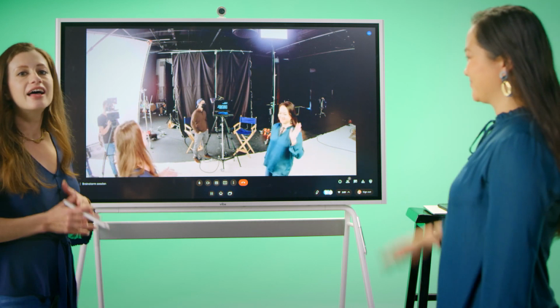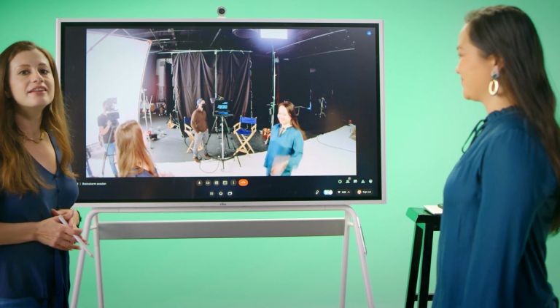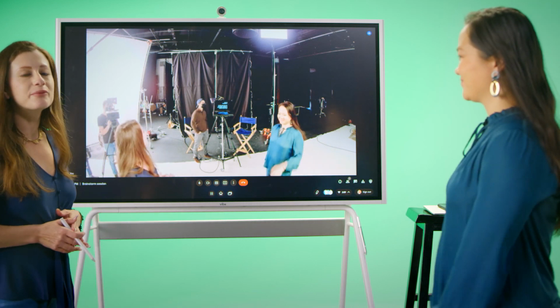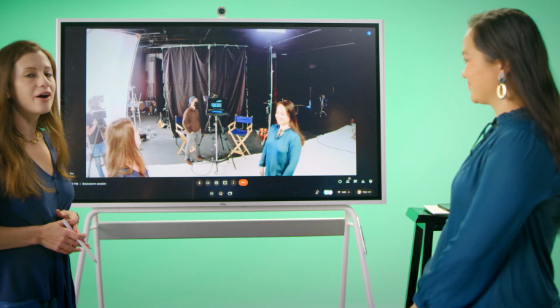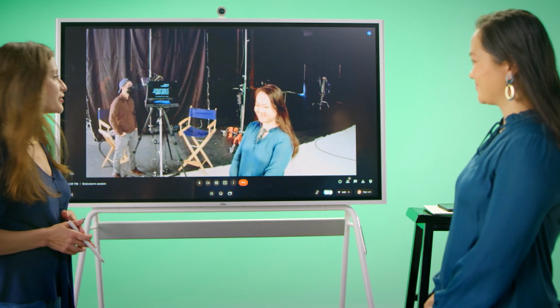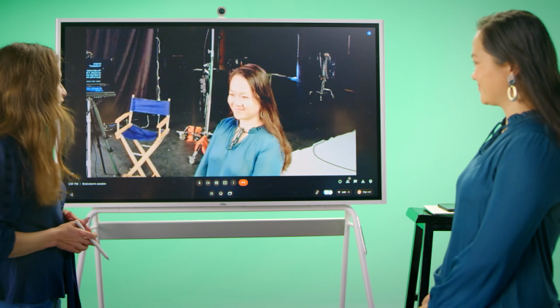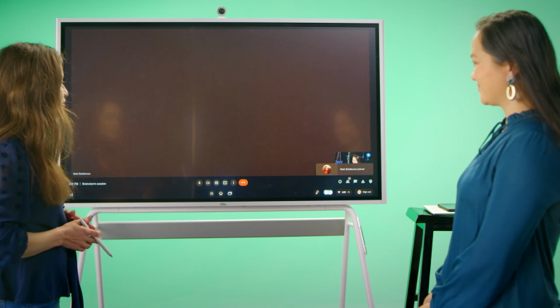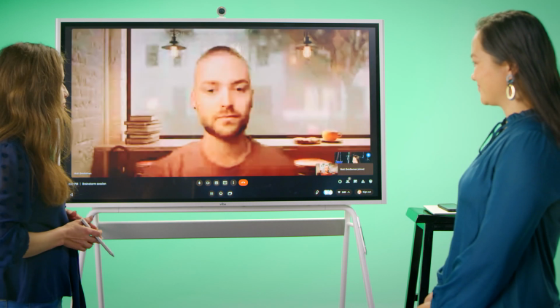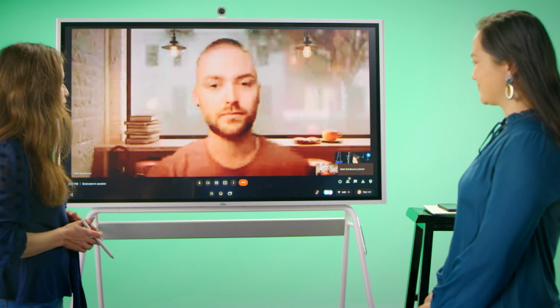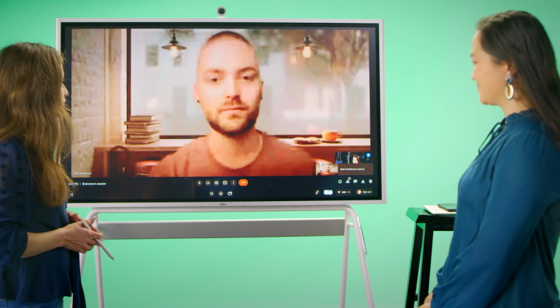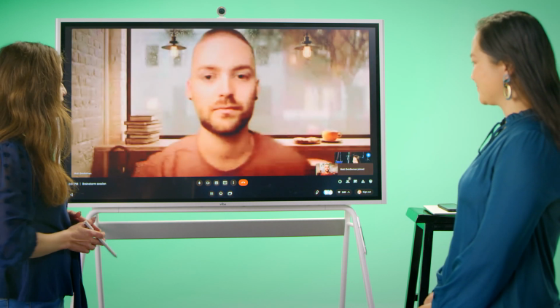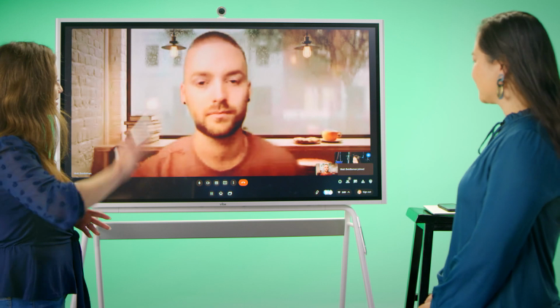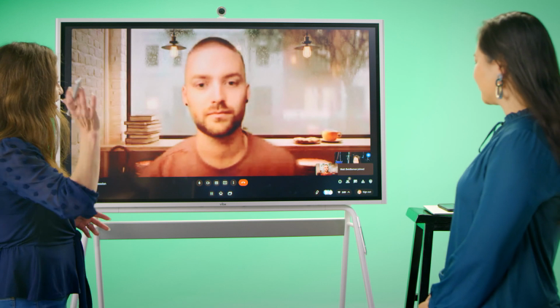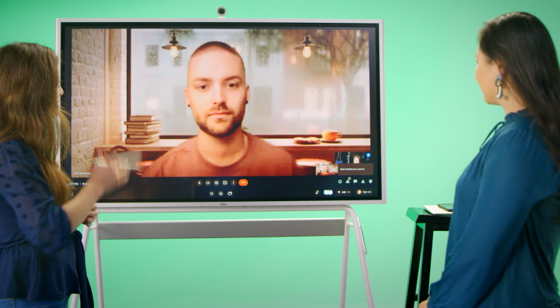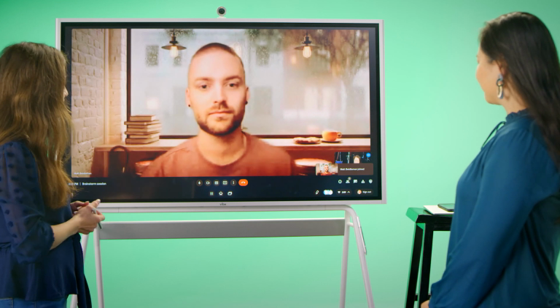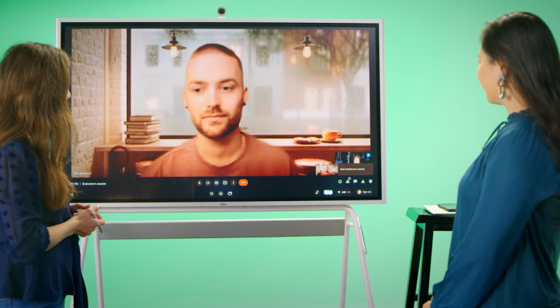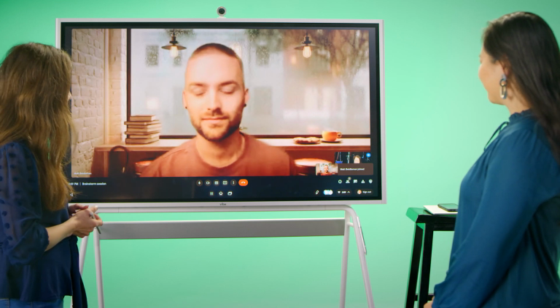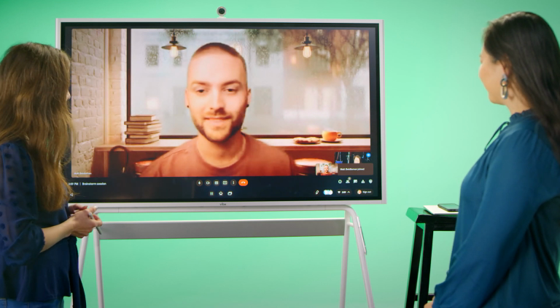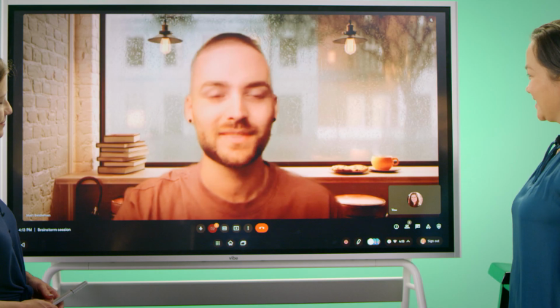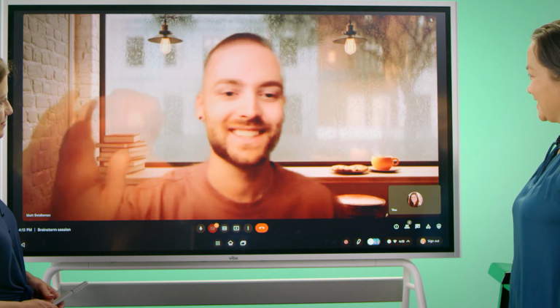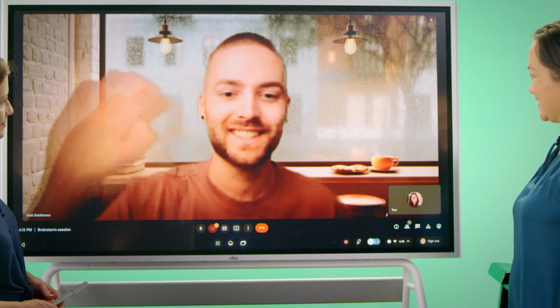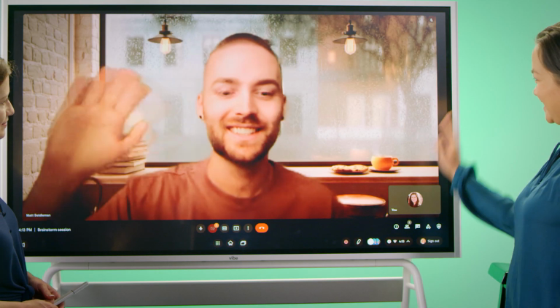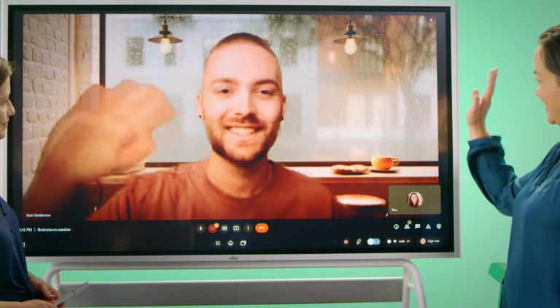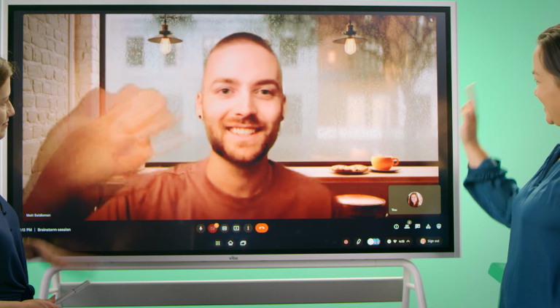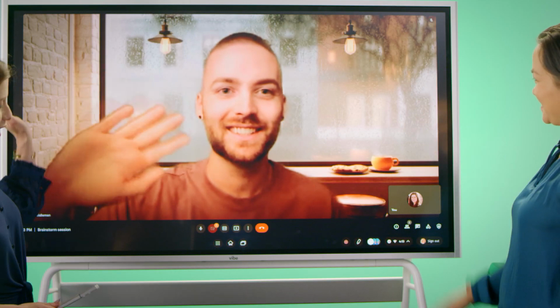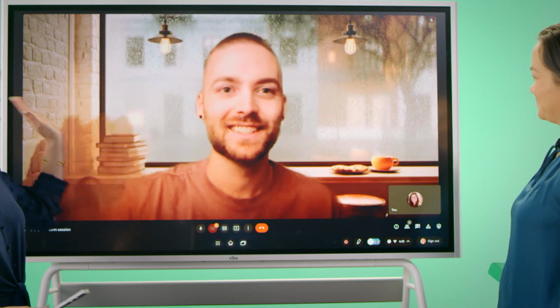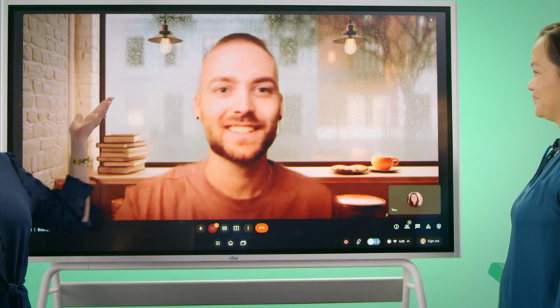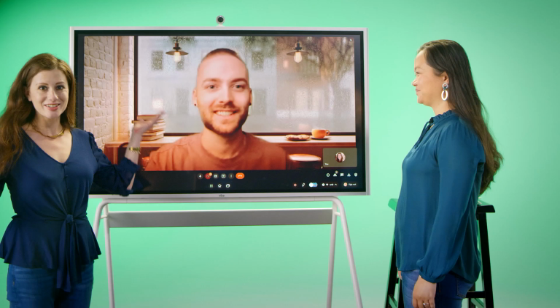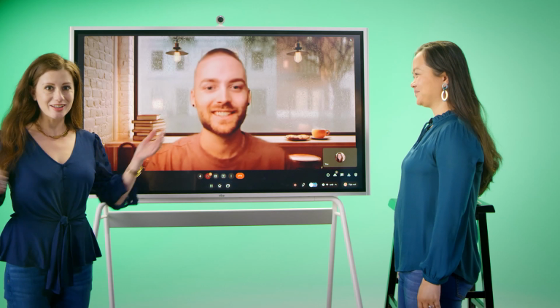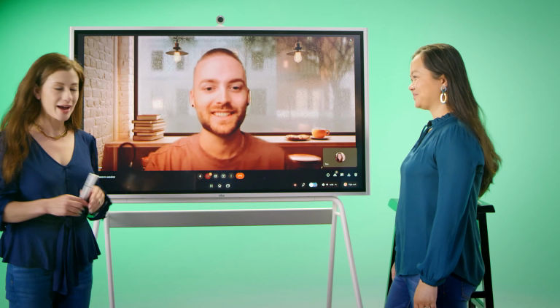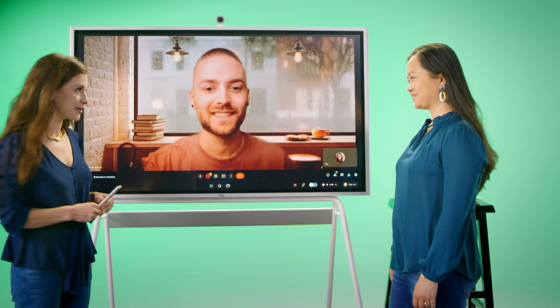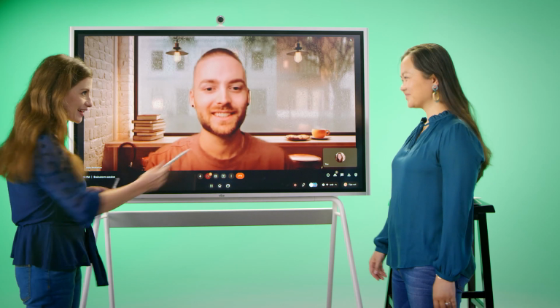And then we'll also have some remote joiners. Hi, Matt. How are you? All right, let's start collaborating.